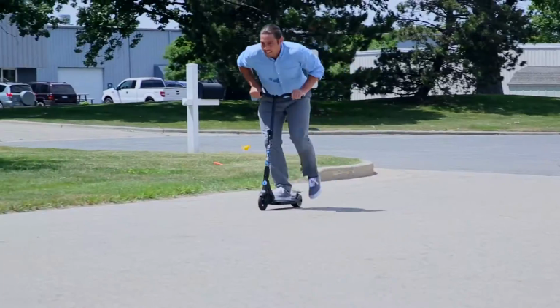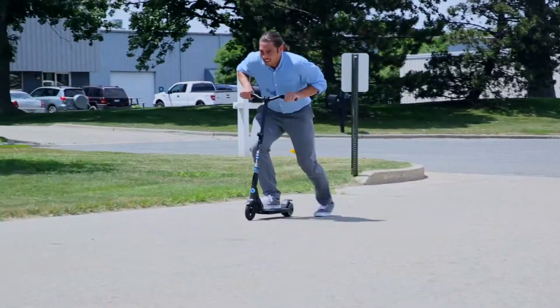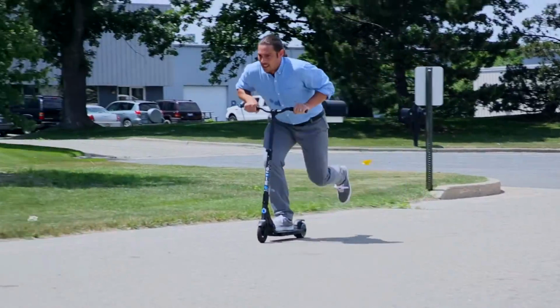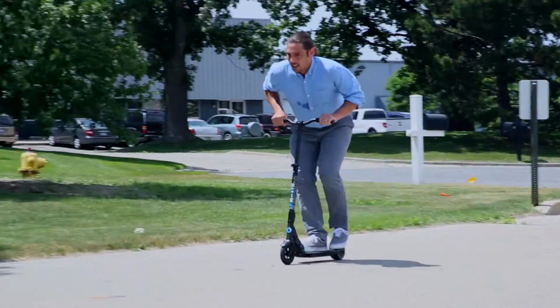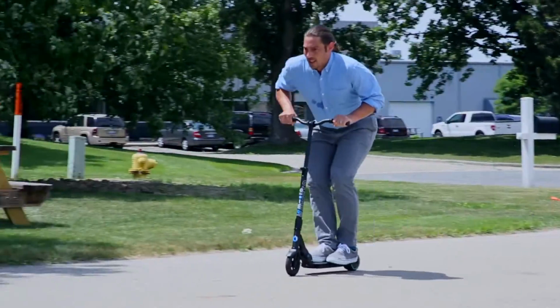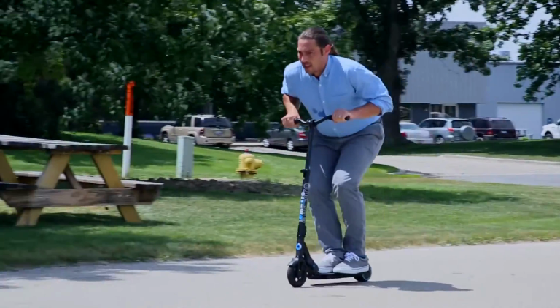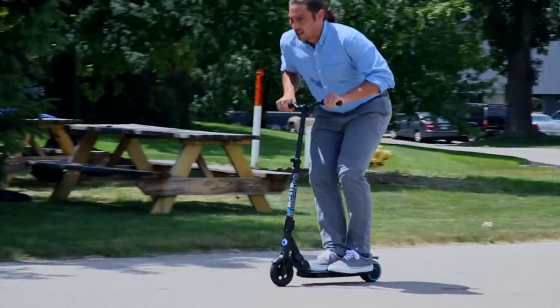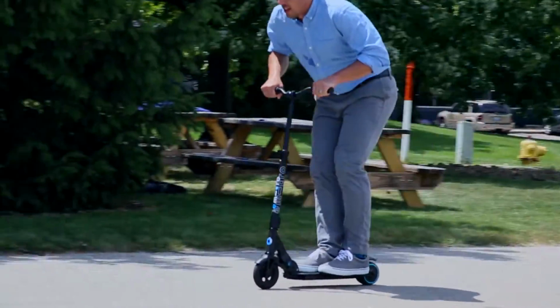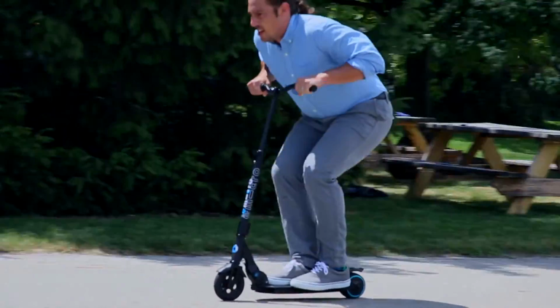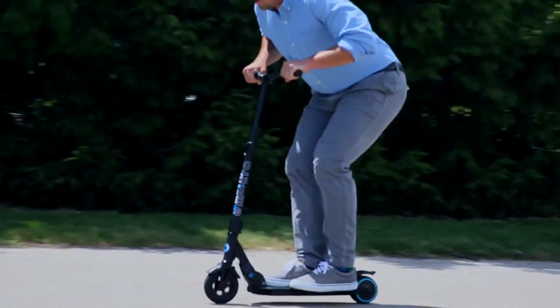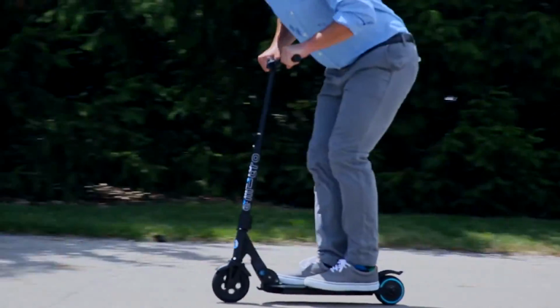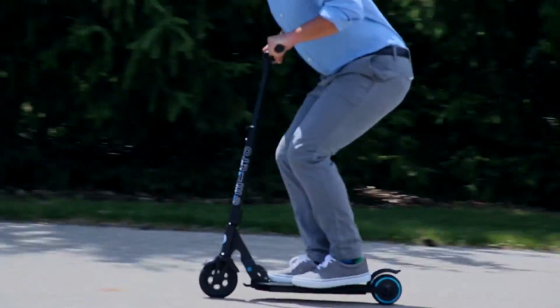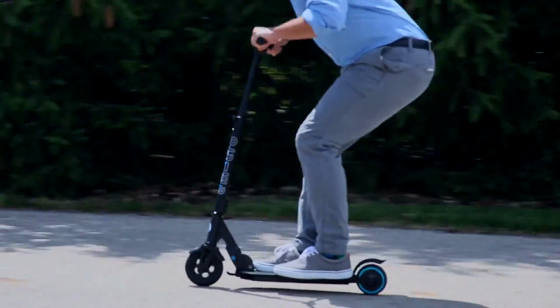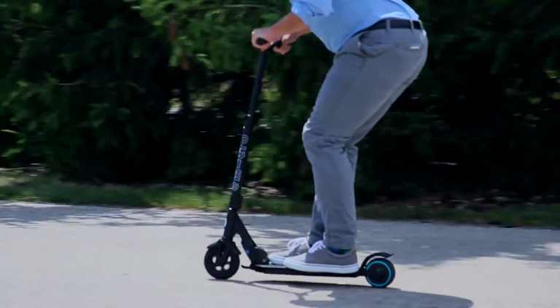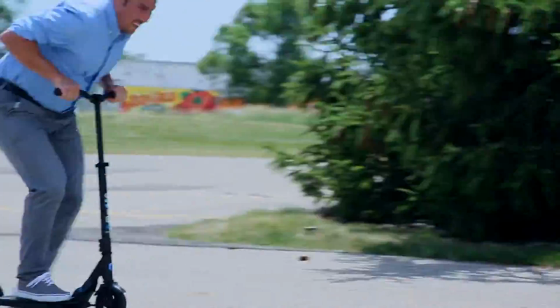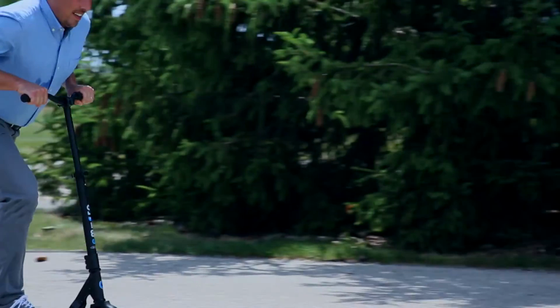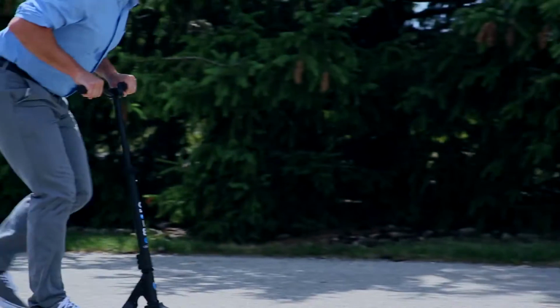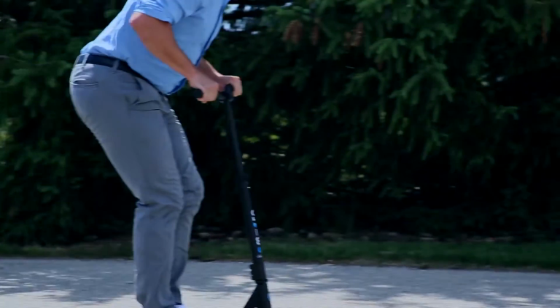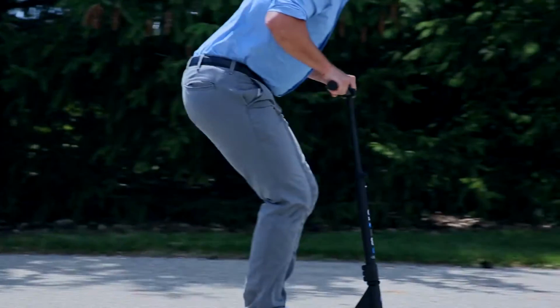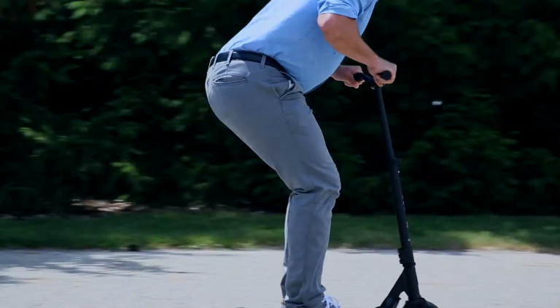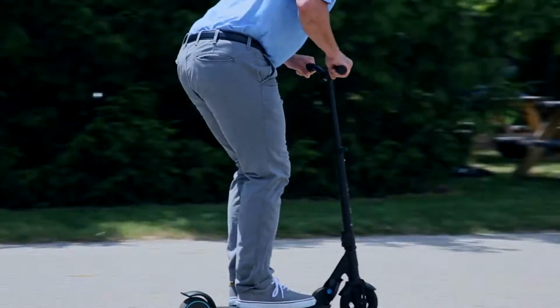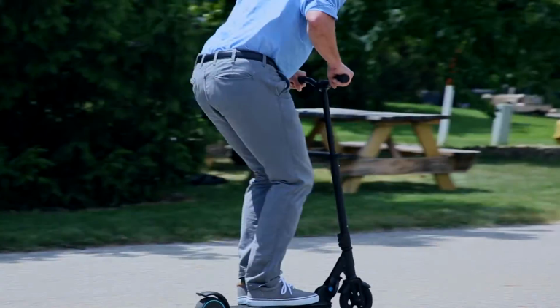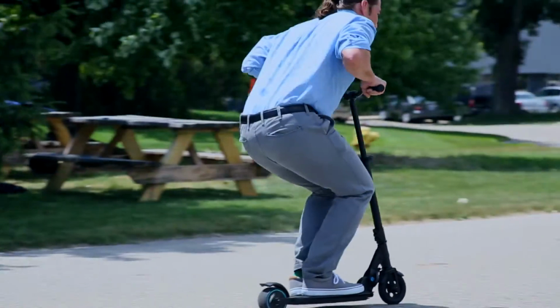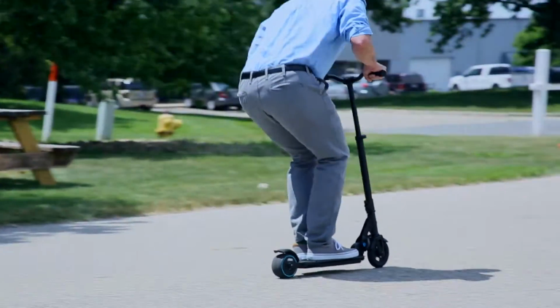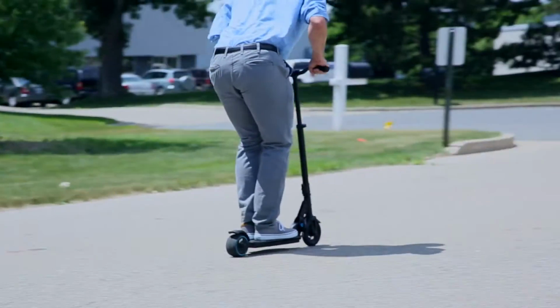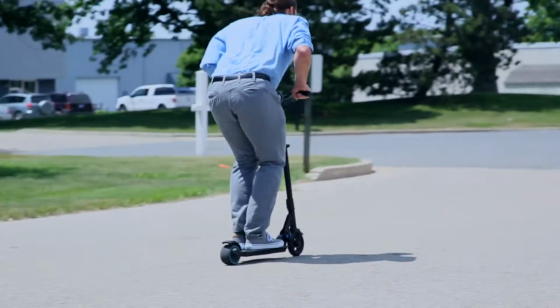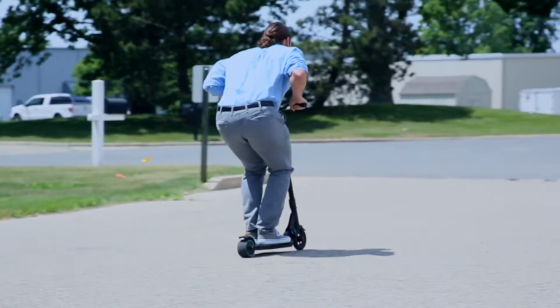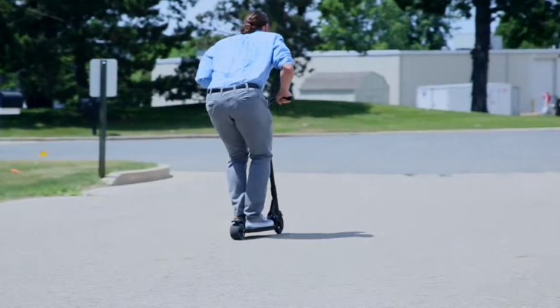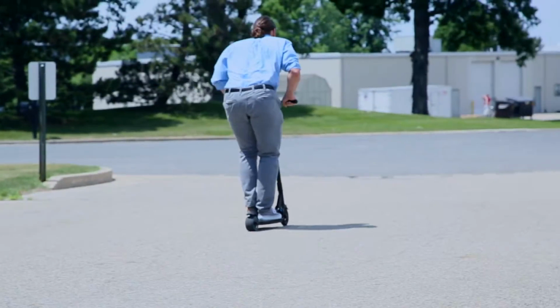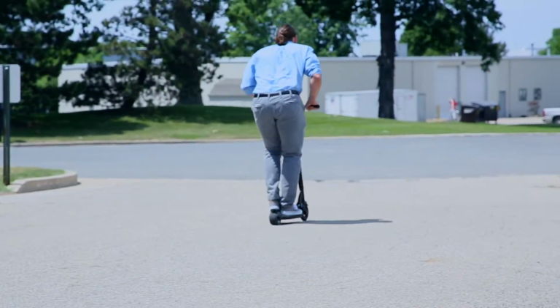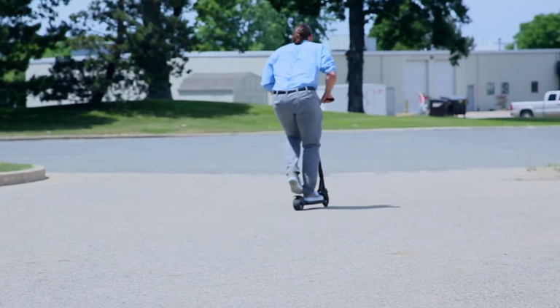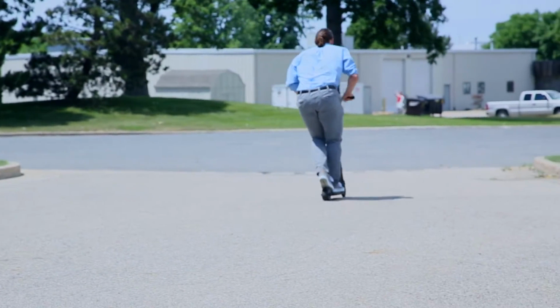Once you have mastered the 1-2-3 kicking pattern, you can lower your body weight for a couple of extra bursts without pedaling.